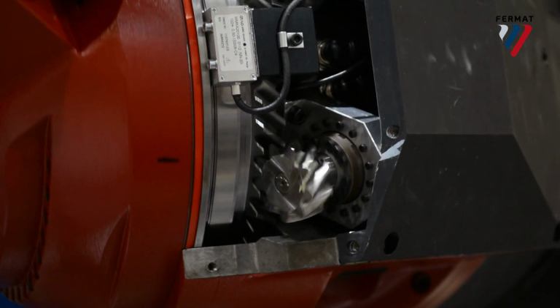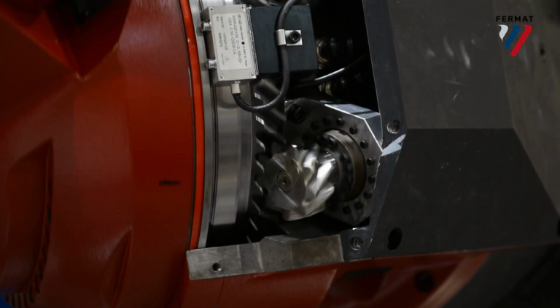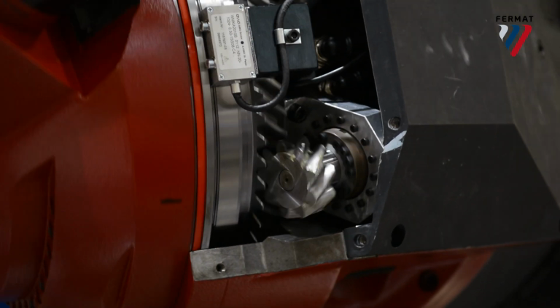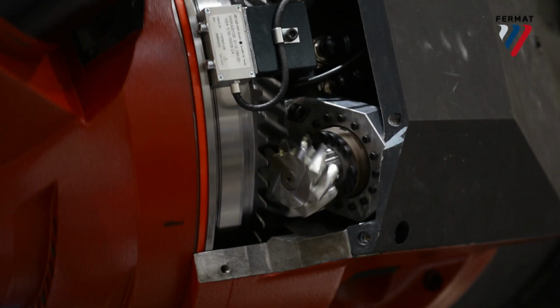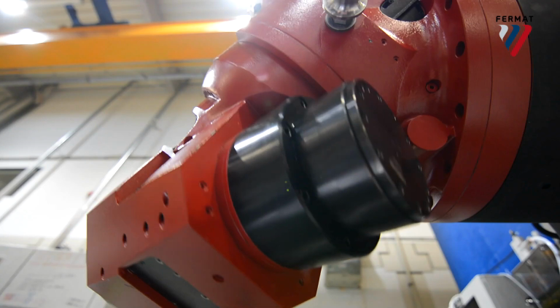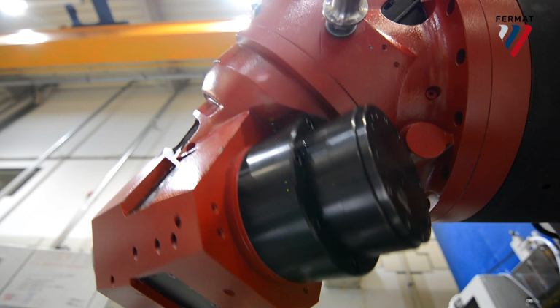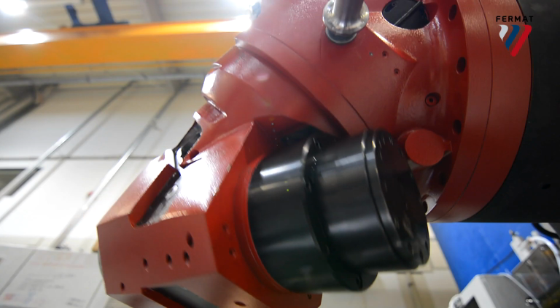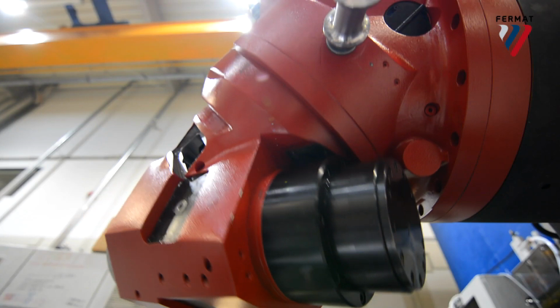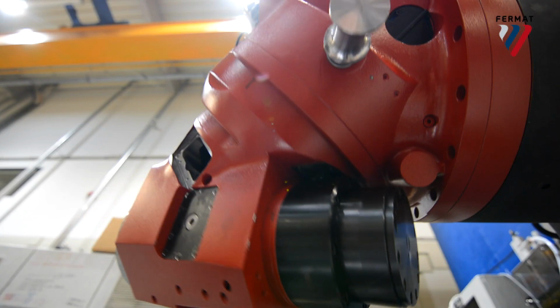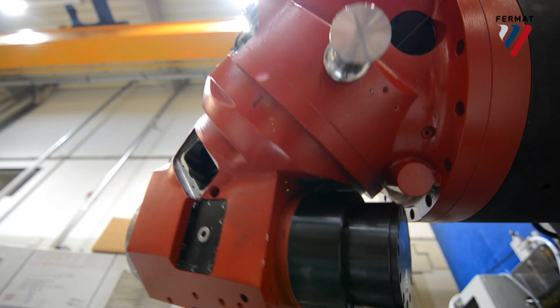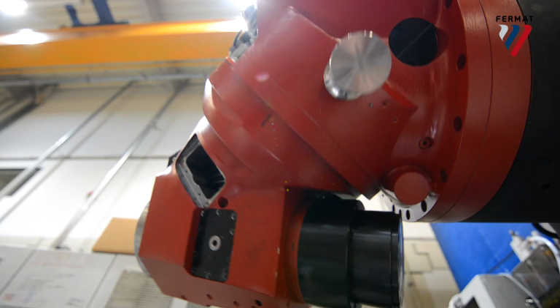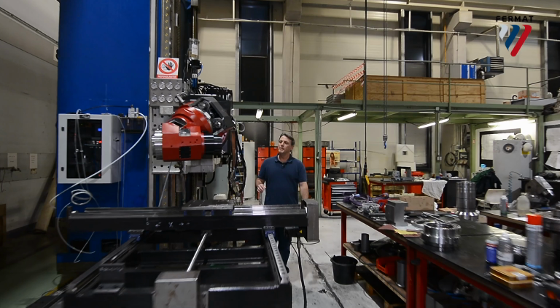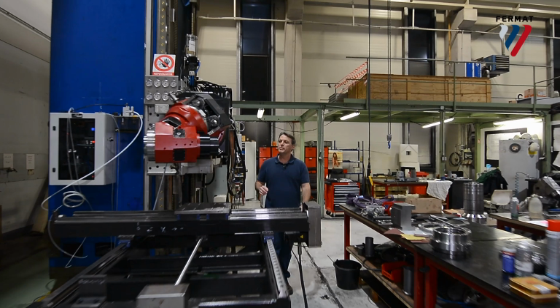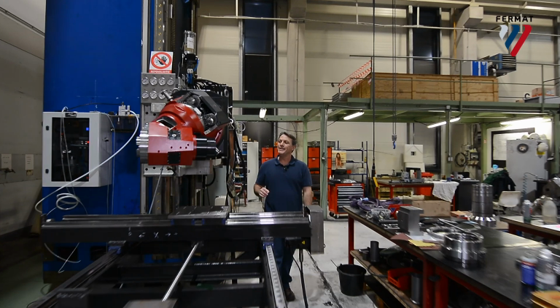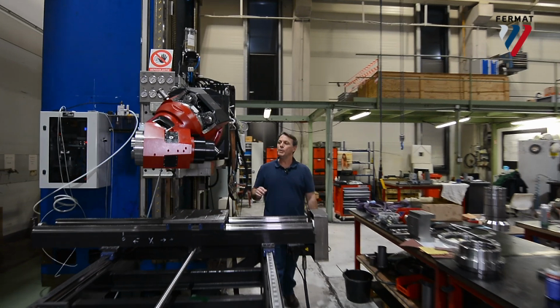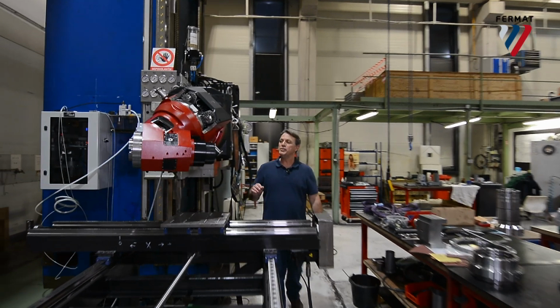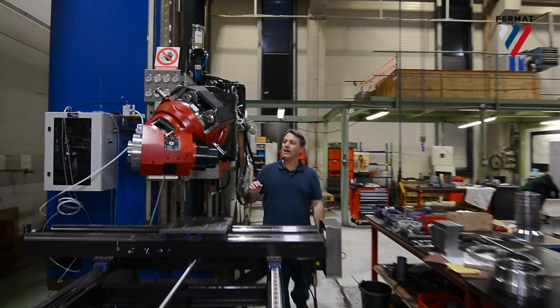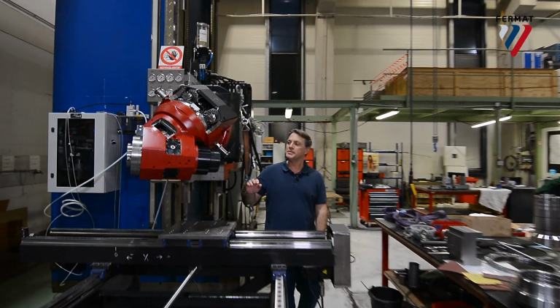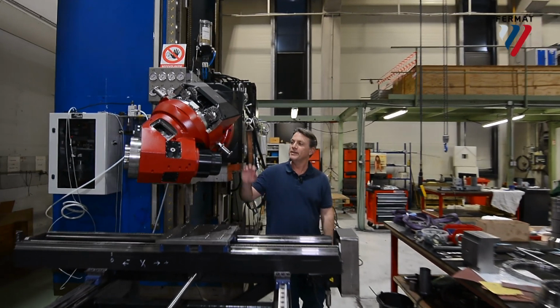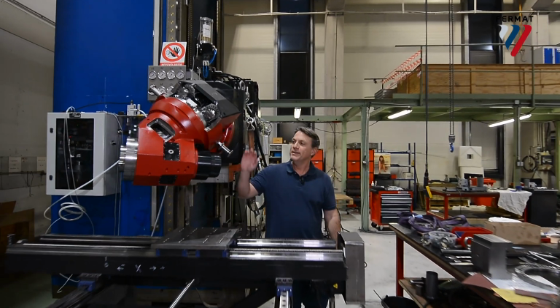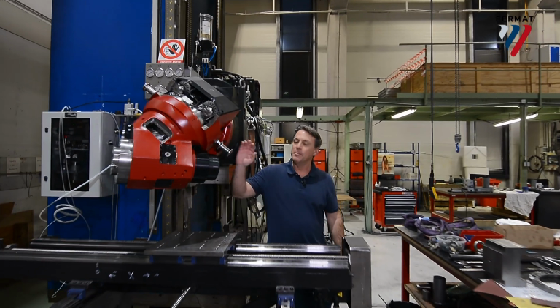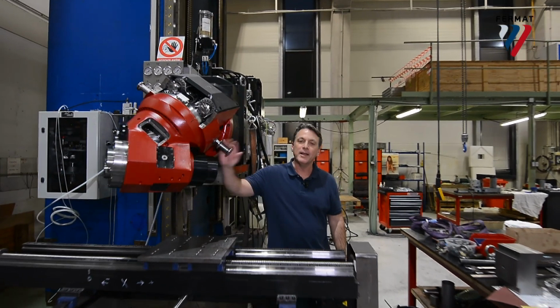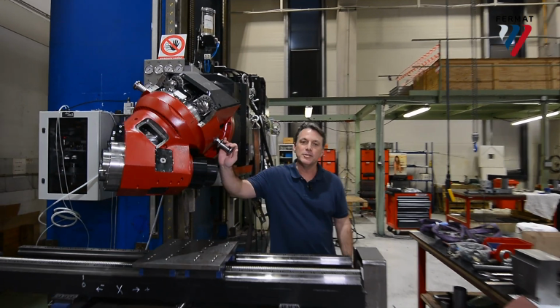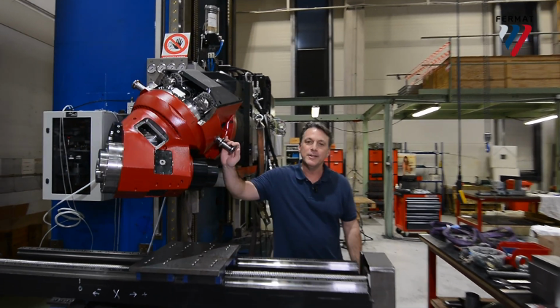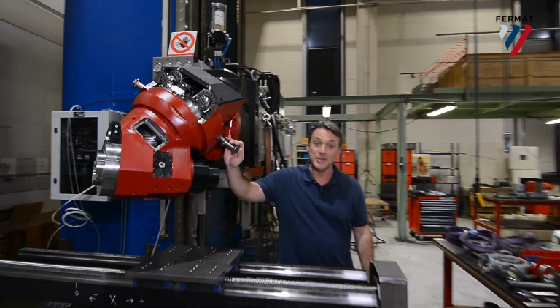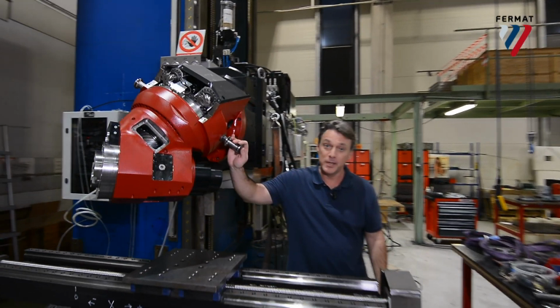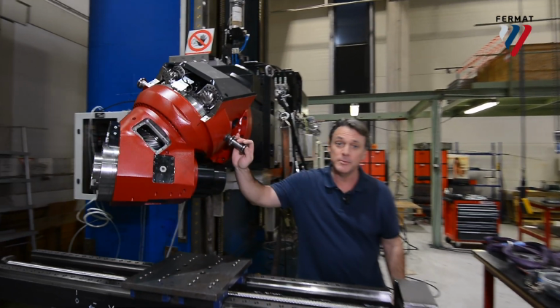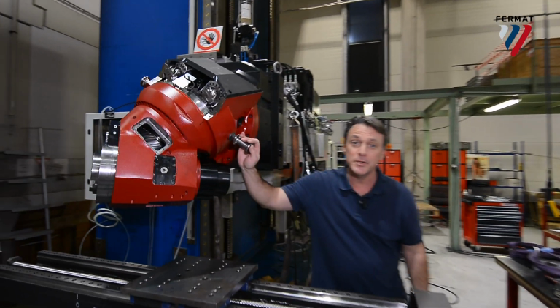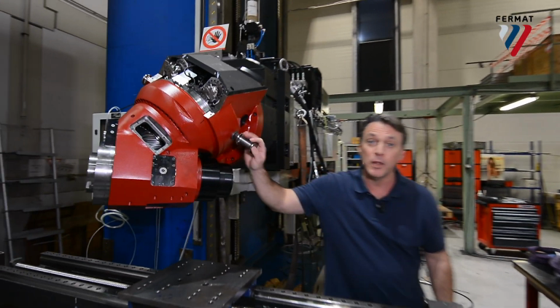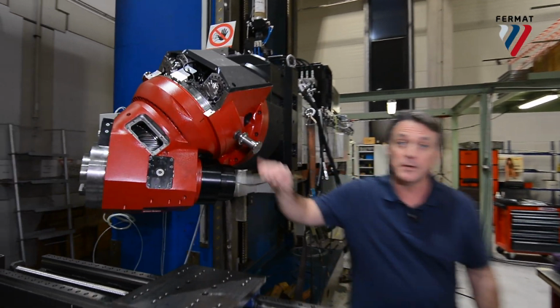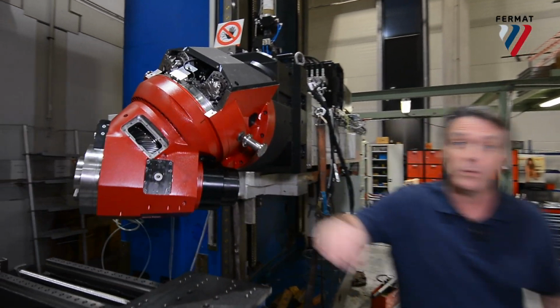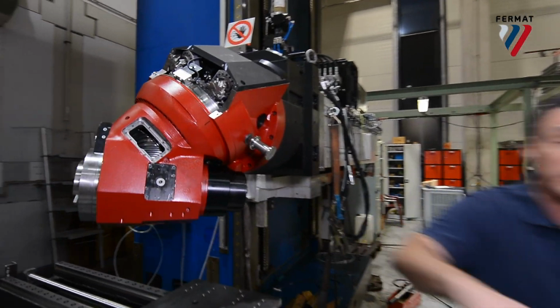Once the milling heads are assembled, they're tested for temperature and geometric accuracy, packaged, and sent to customers all across the world.